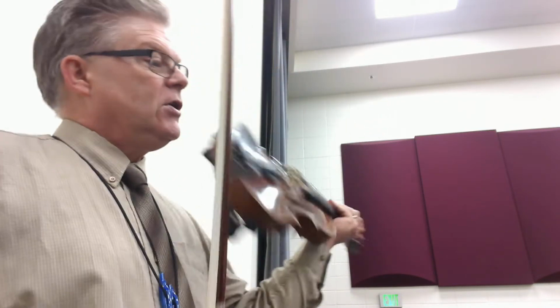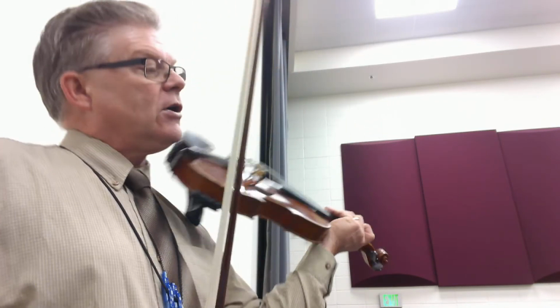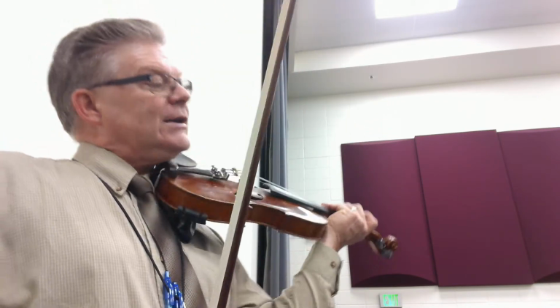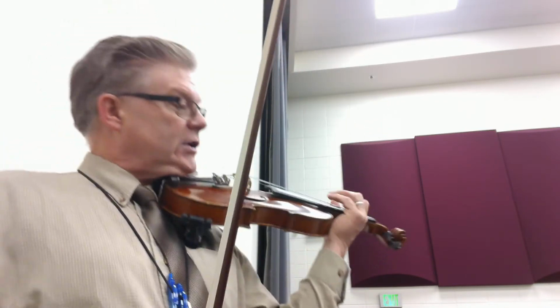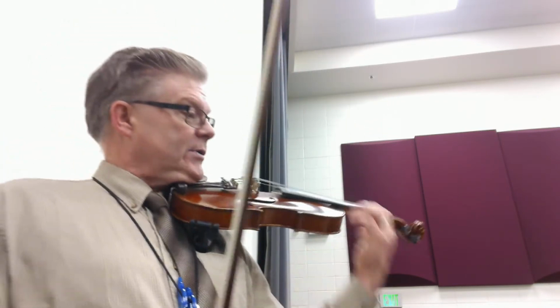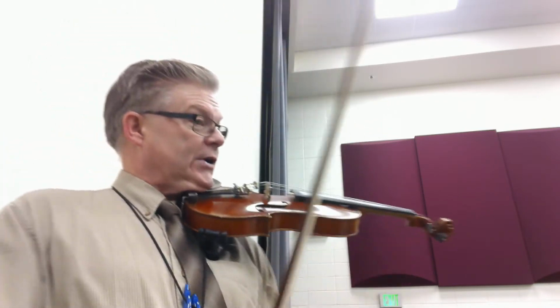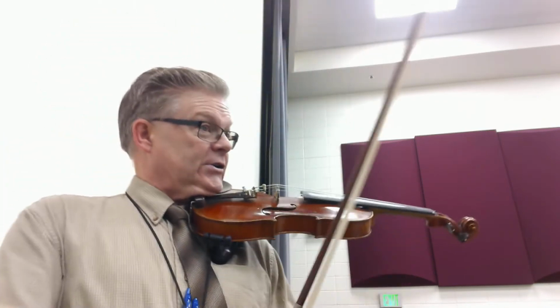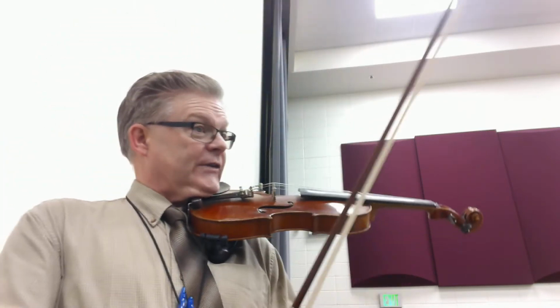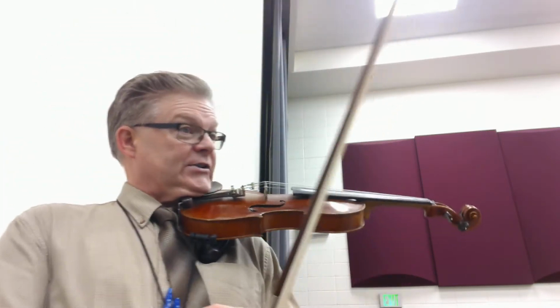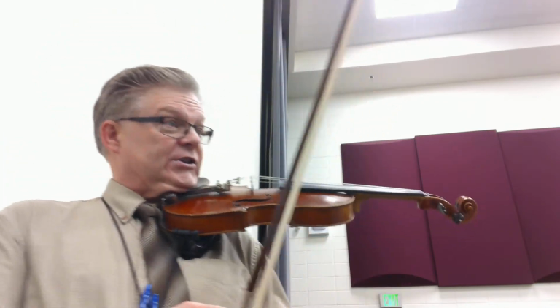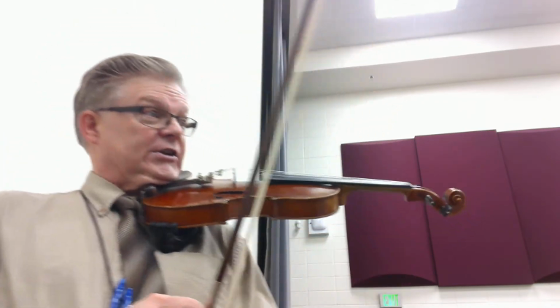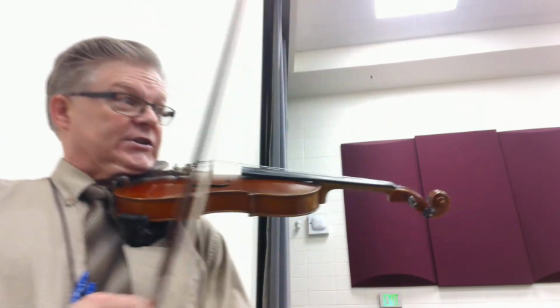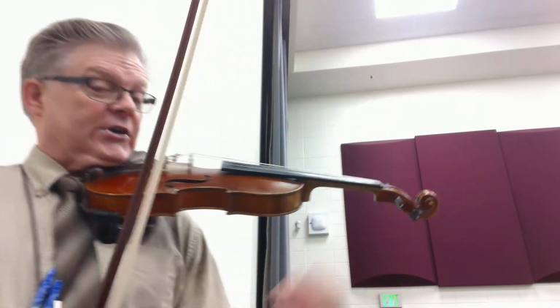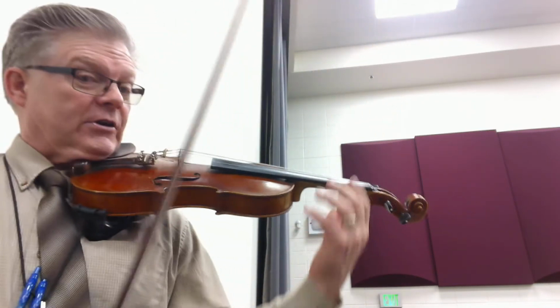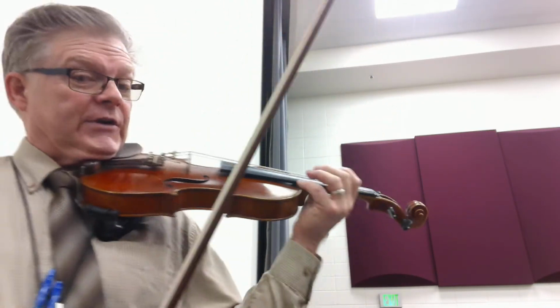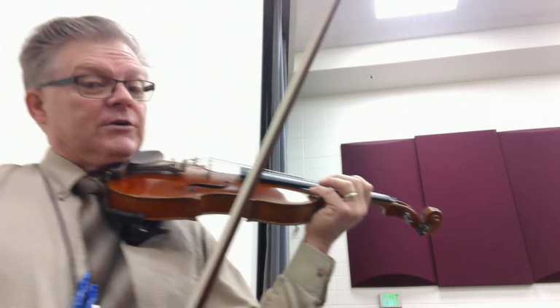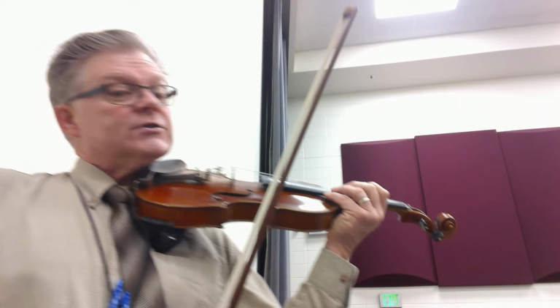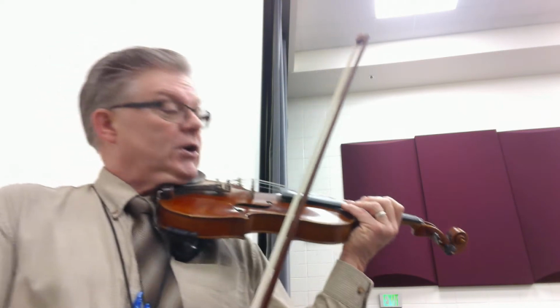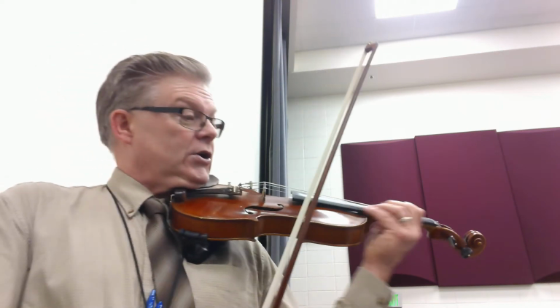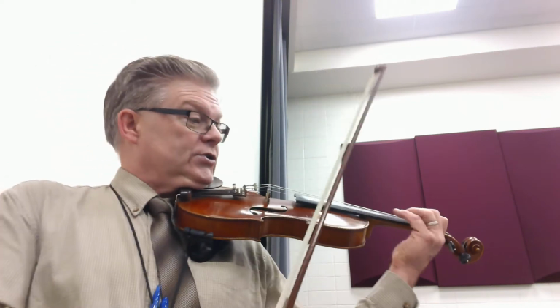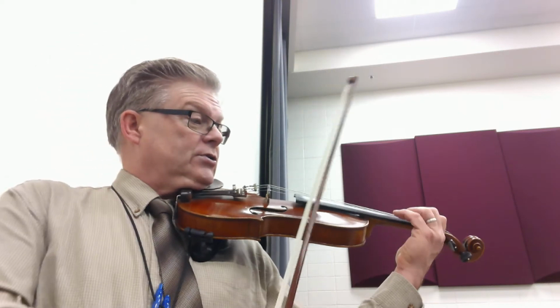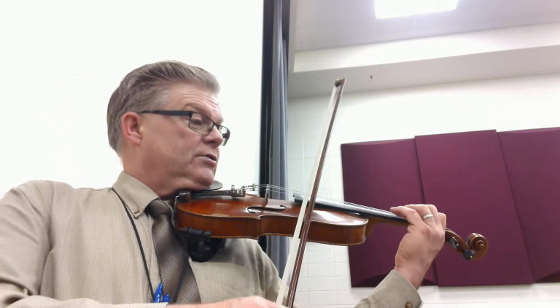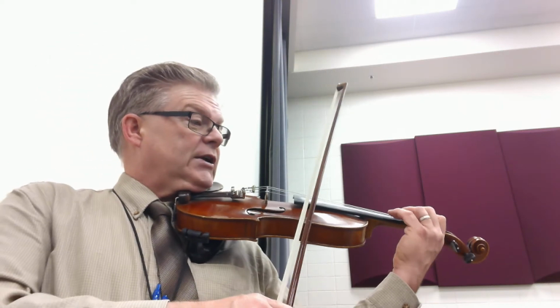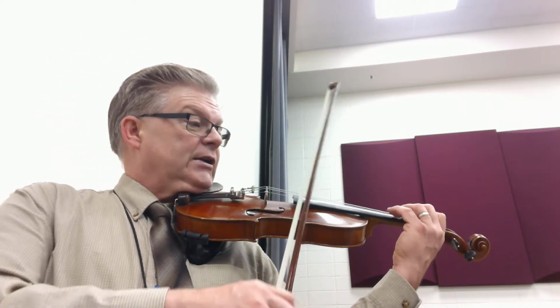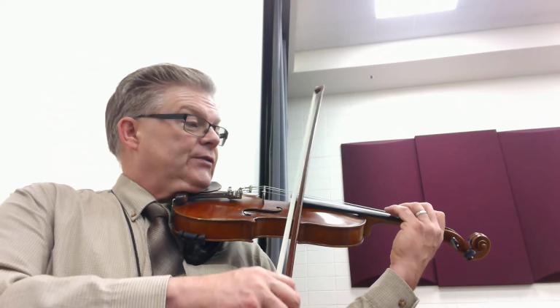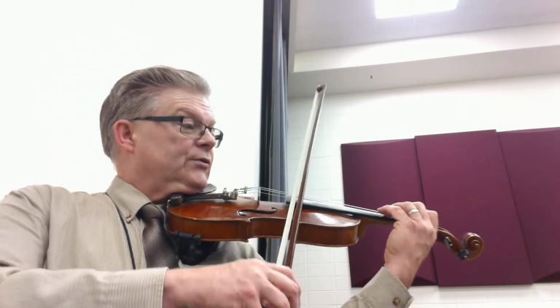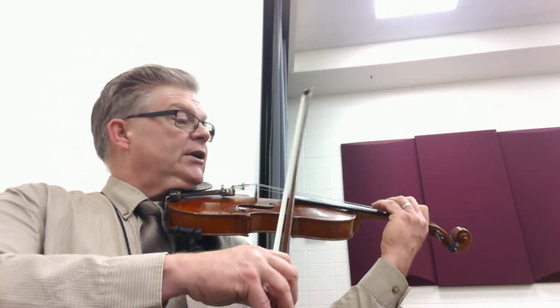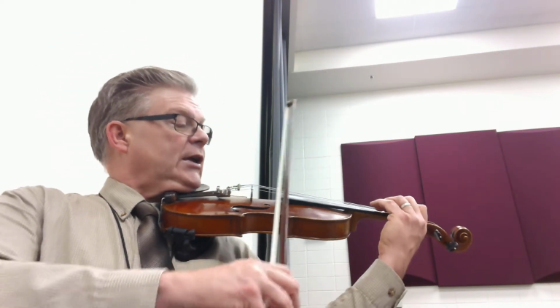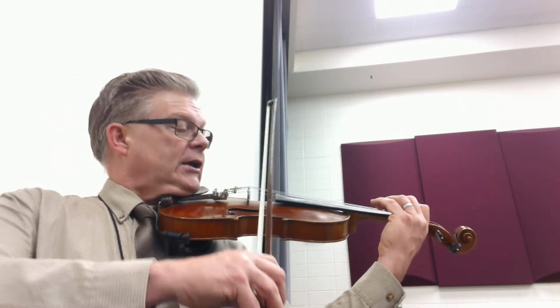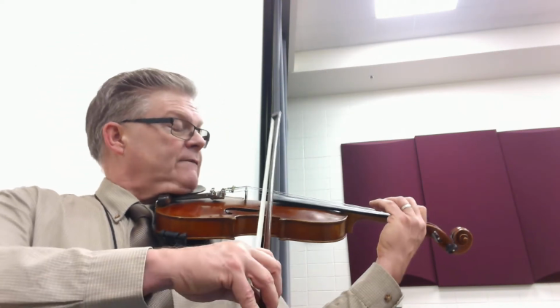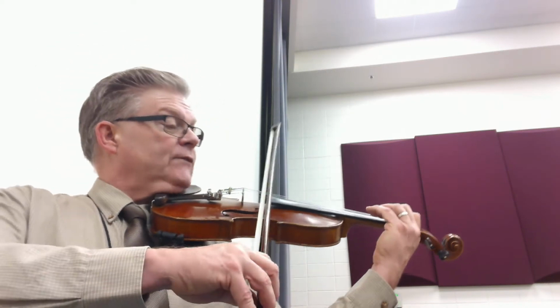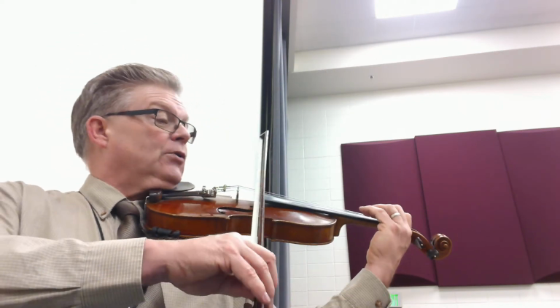All right, so here we go, not too fast, just to get this under our fingers. Two and three and four.